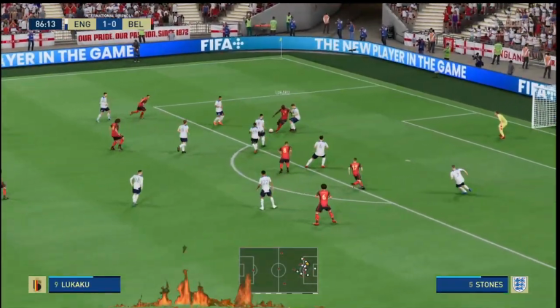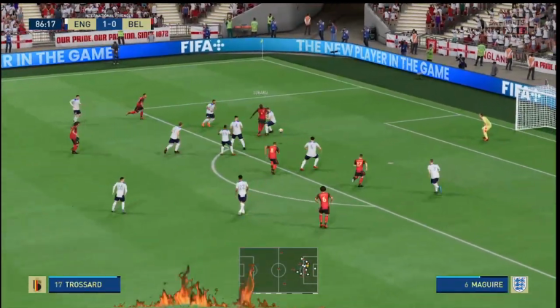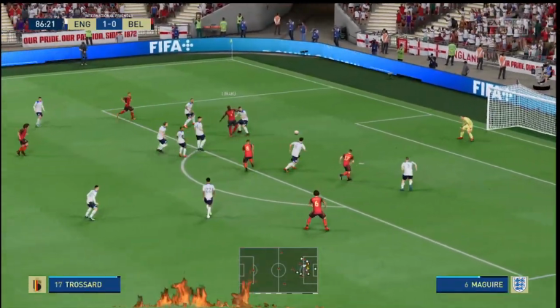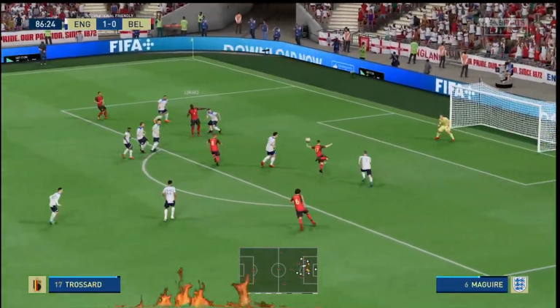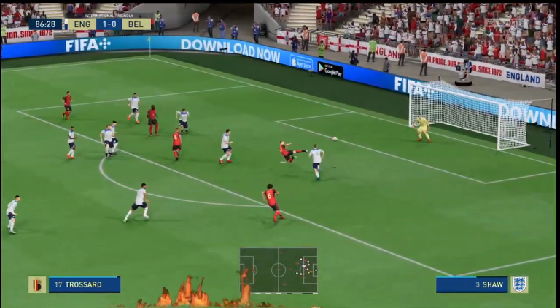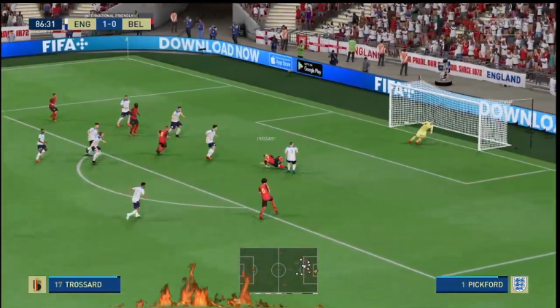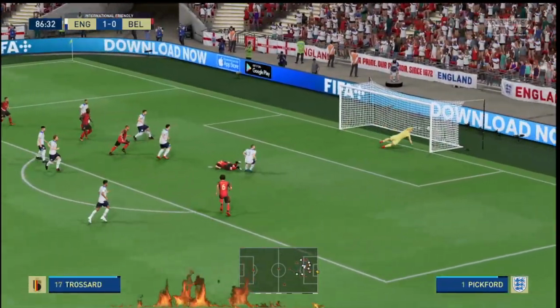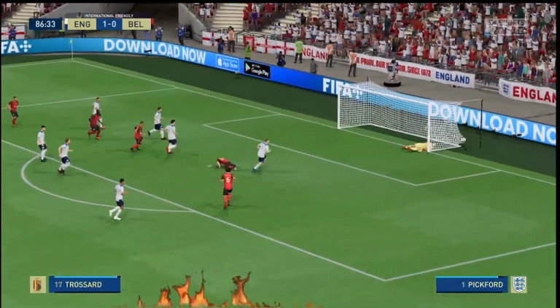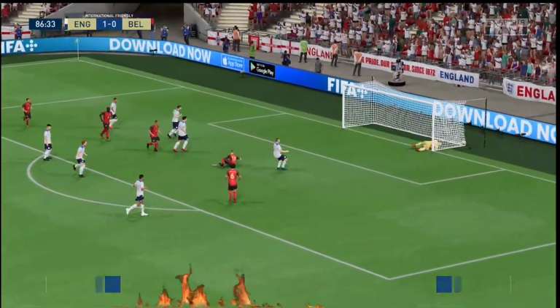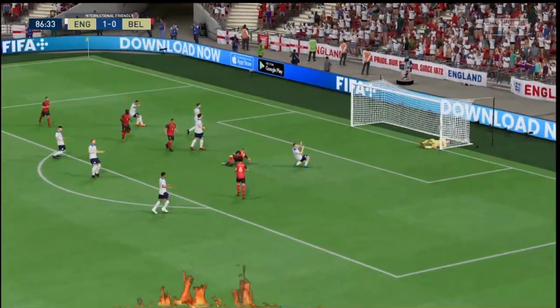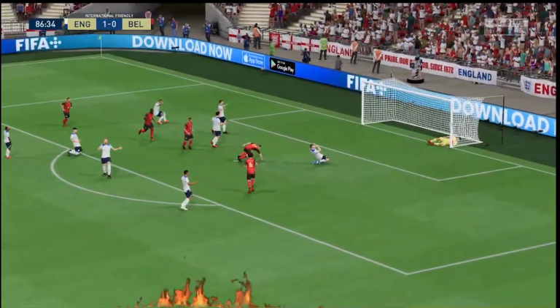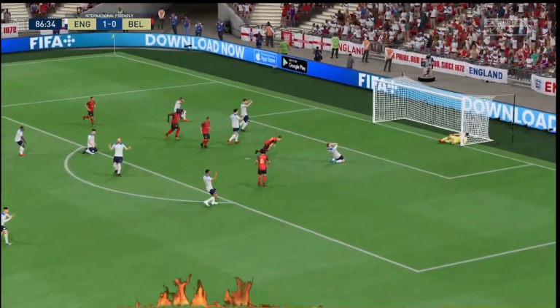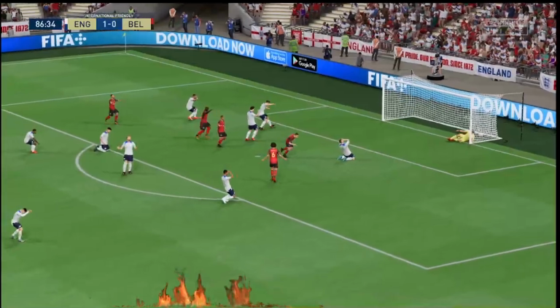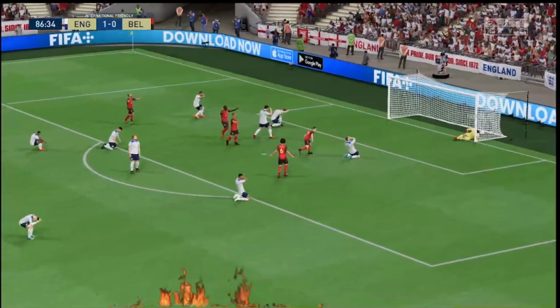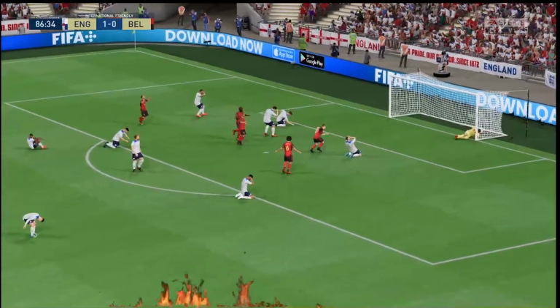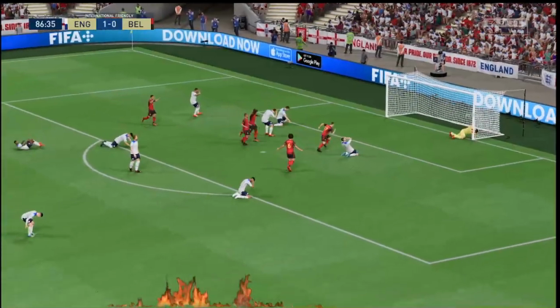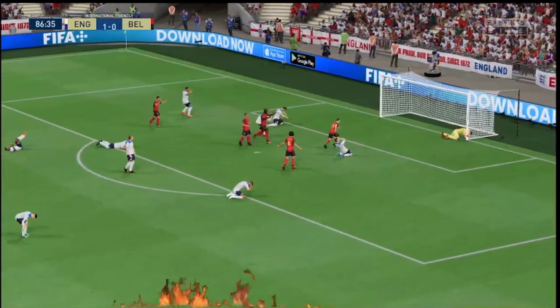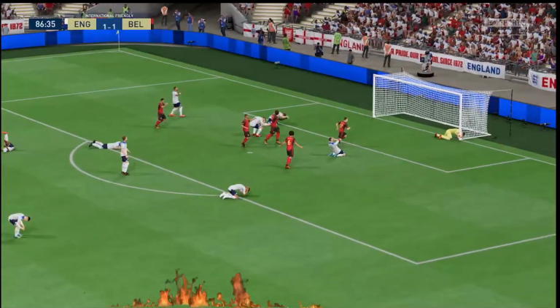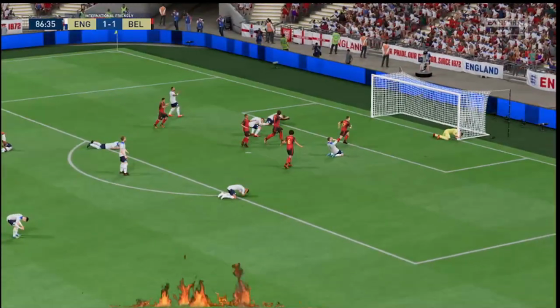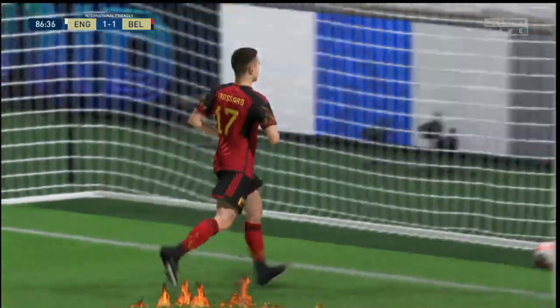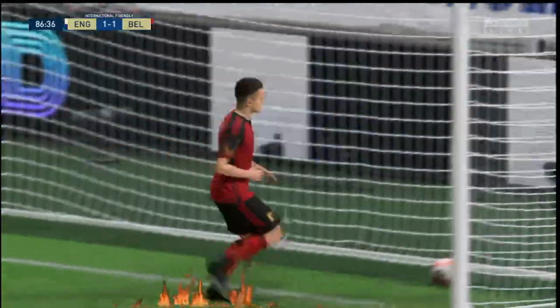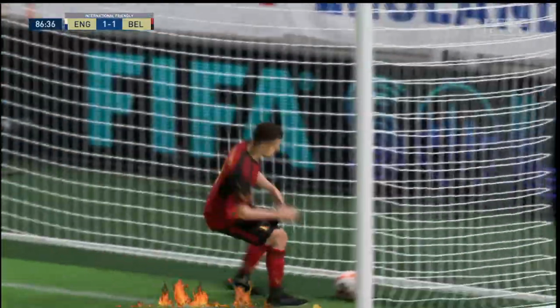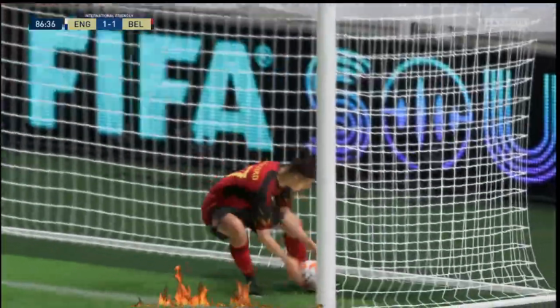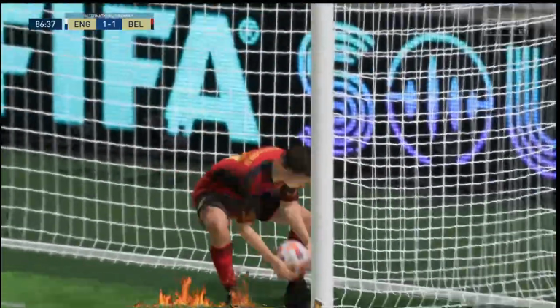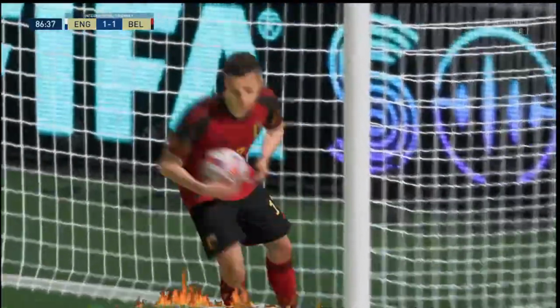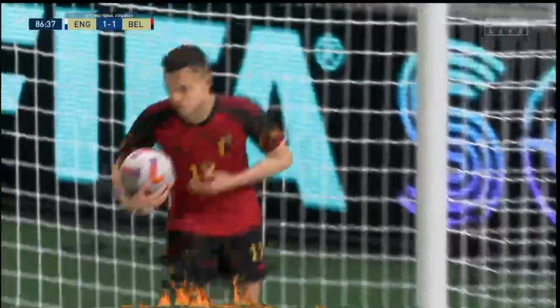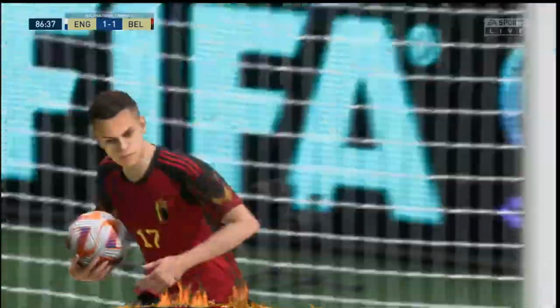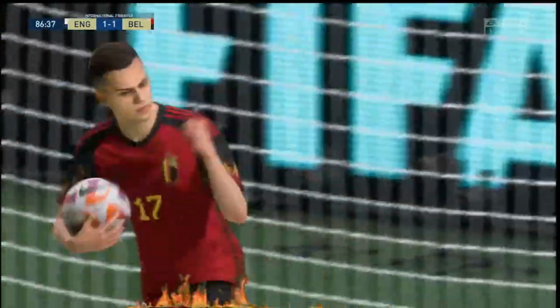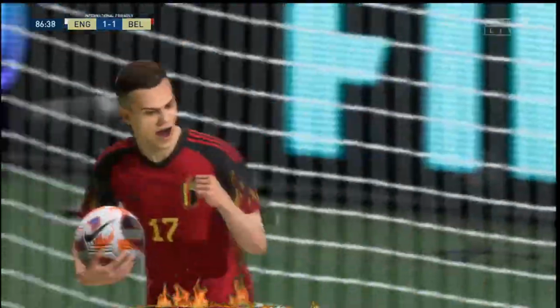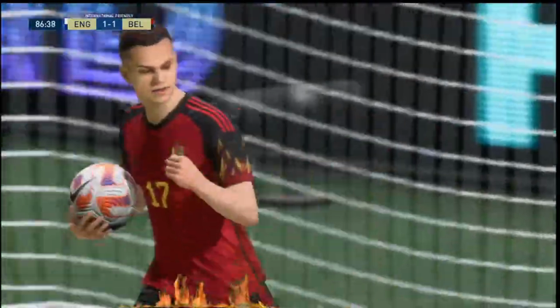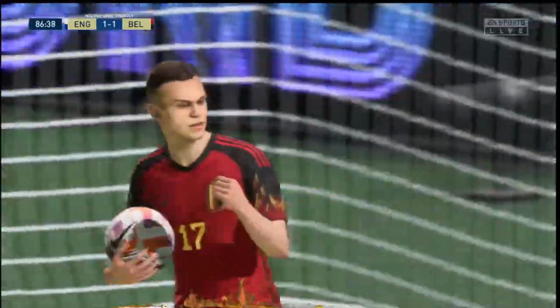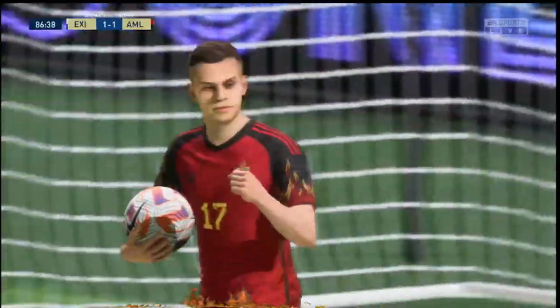Lukaku — will he finish? Late drama here. Level once more! Incredible scenes!